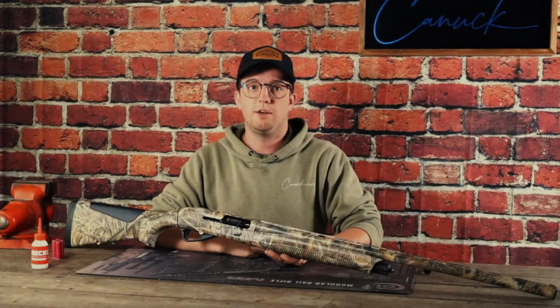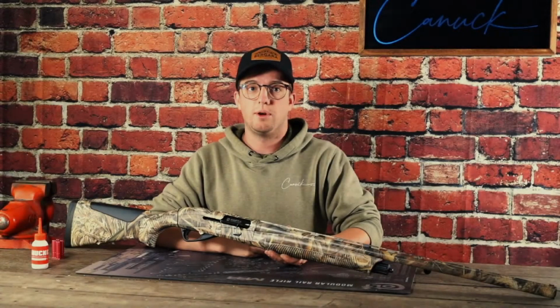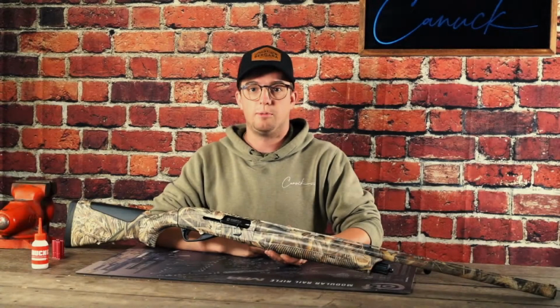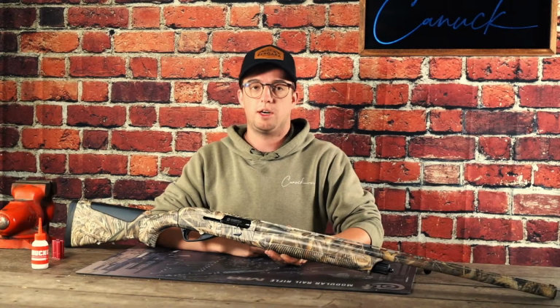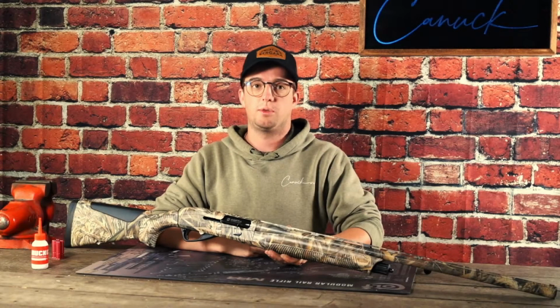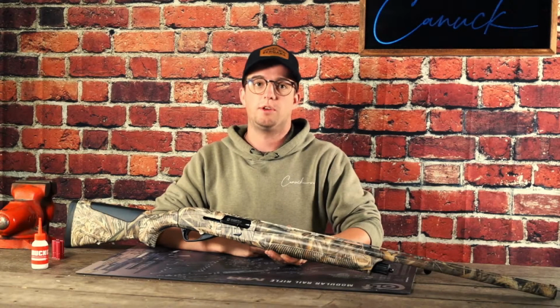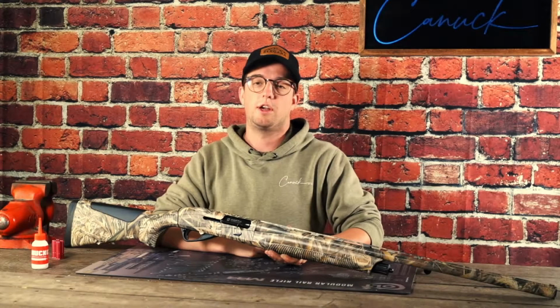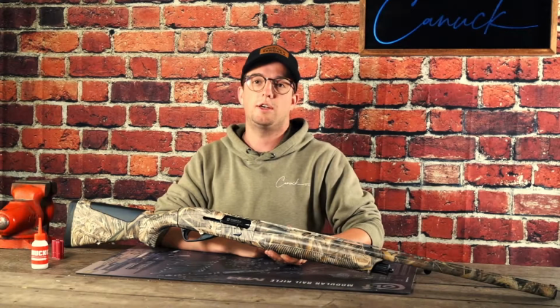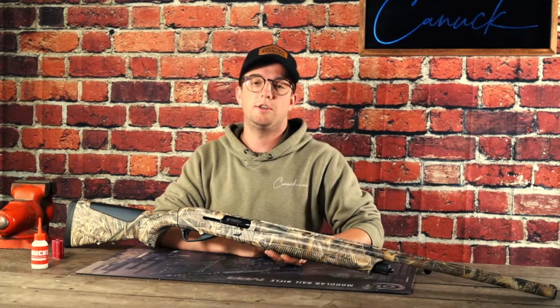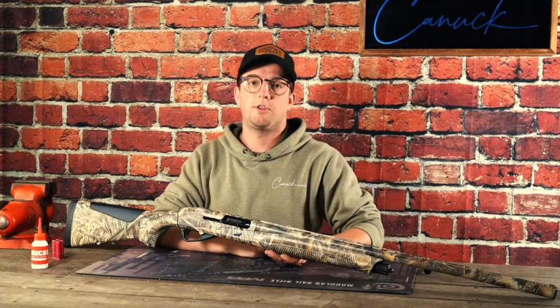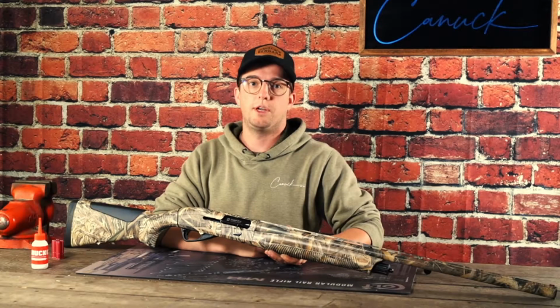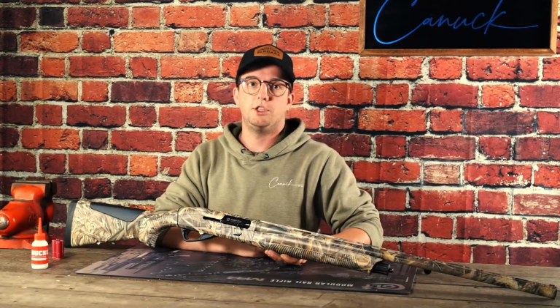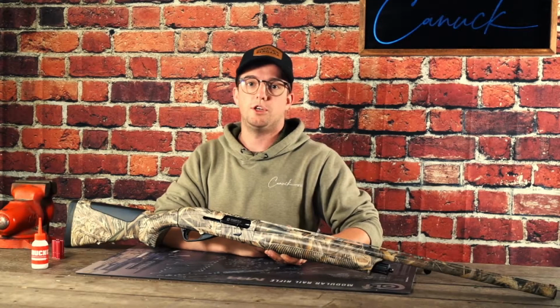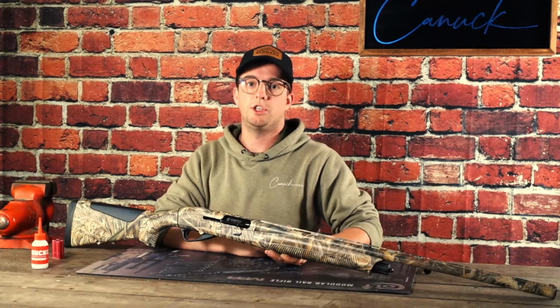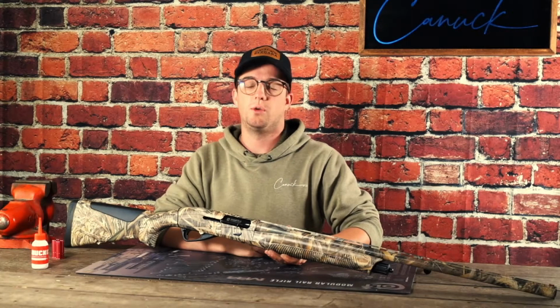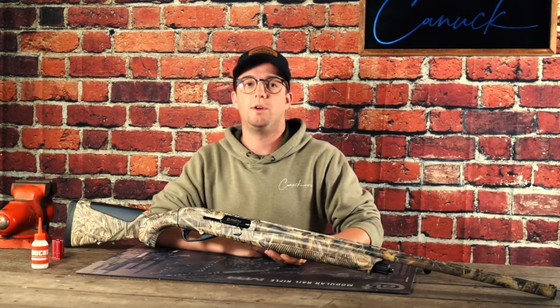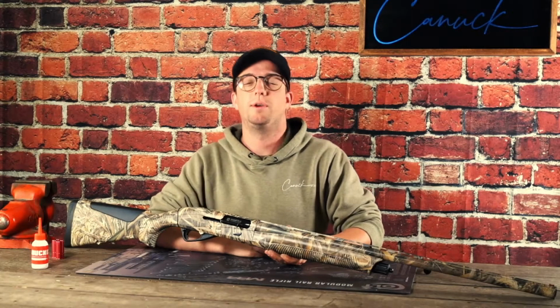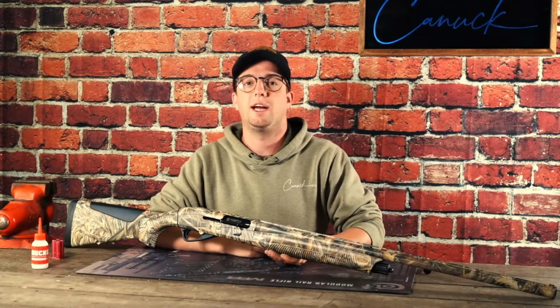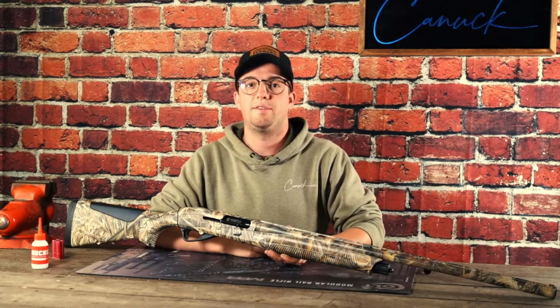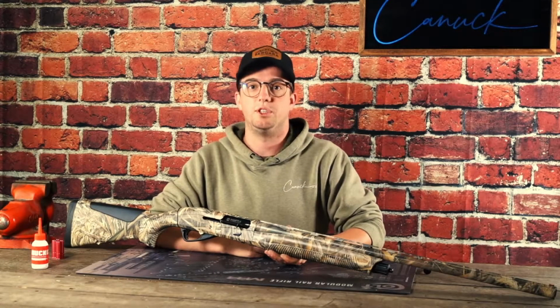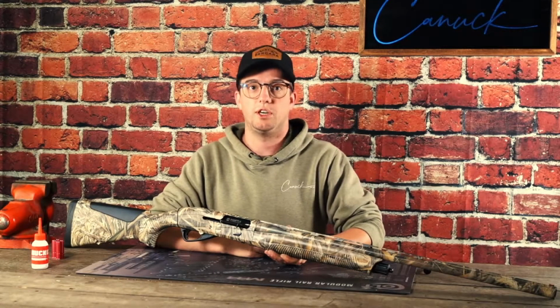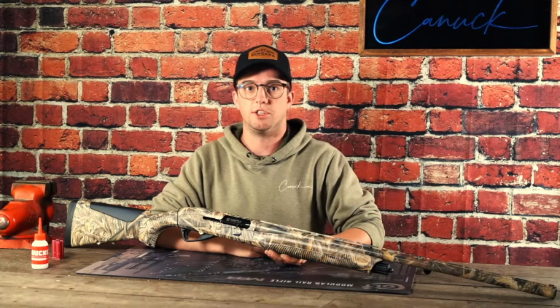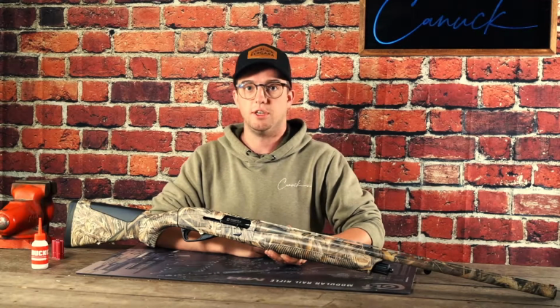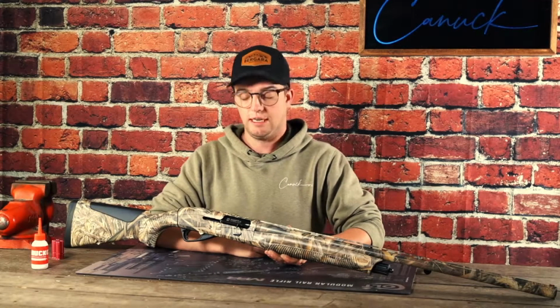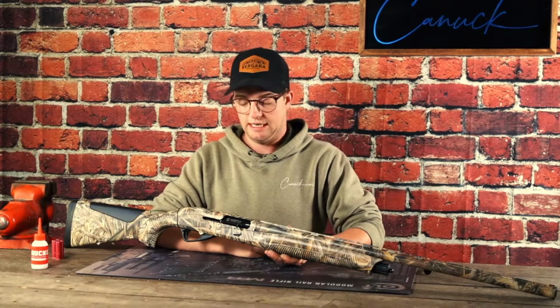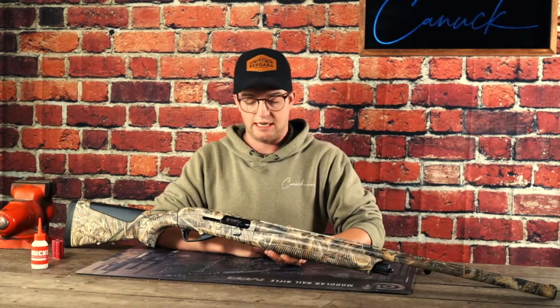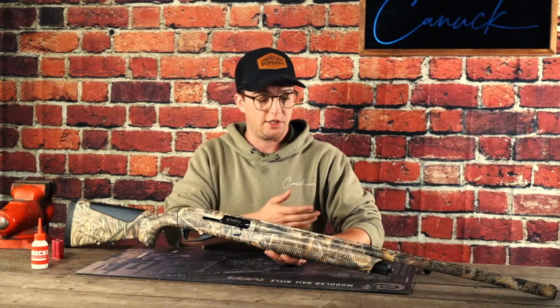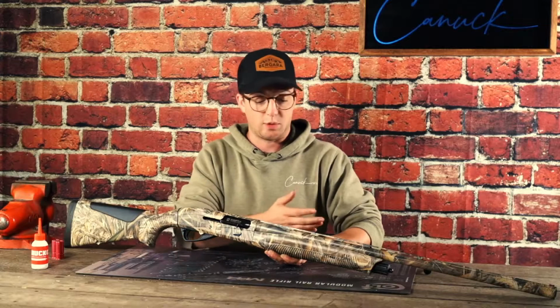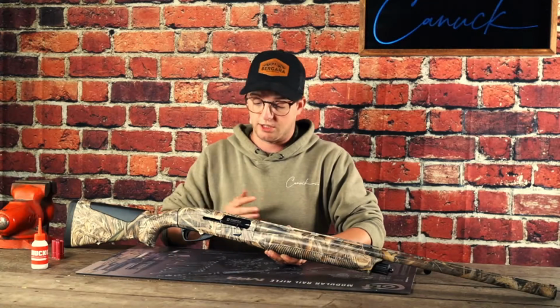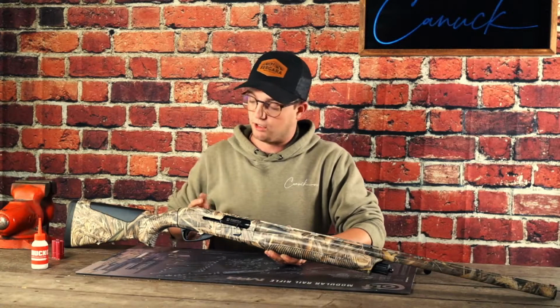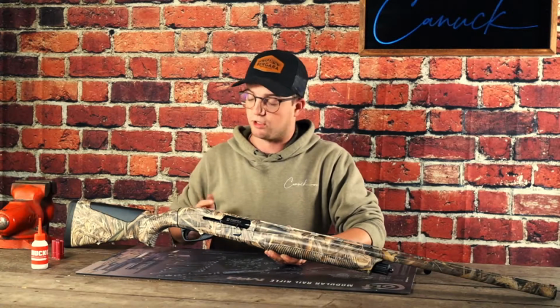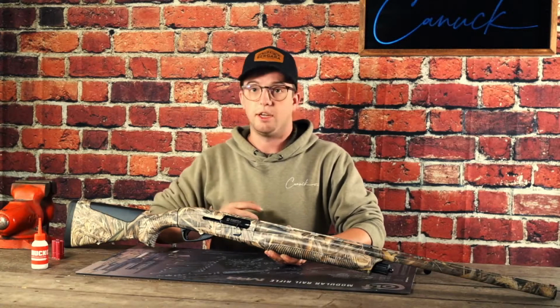Brand new out of the box with your Canuck Hunter 3-inch Inertia or your 3.5-inch Hudson, this is what the gun will look like.